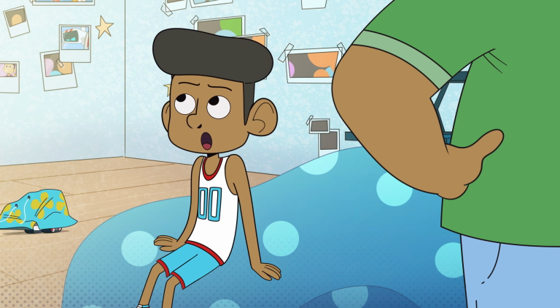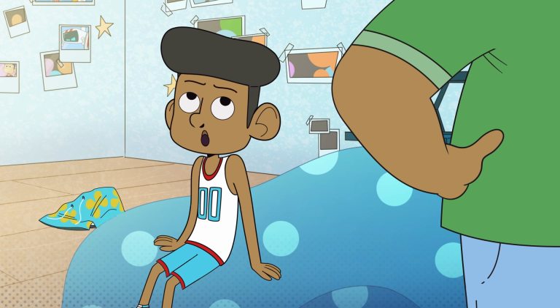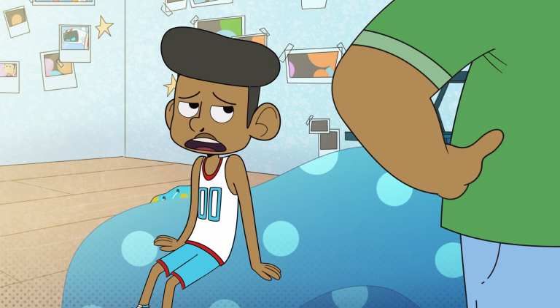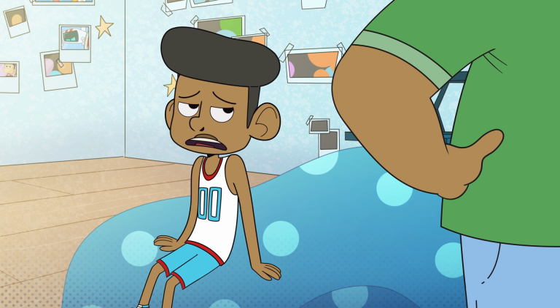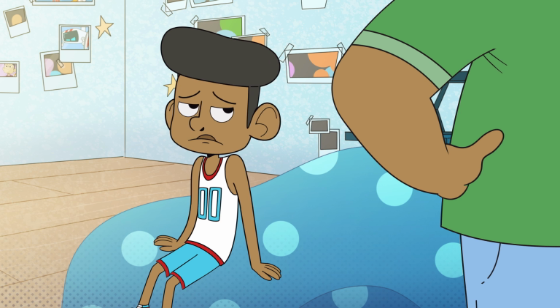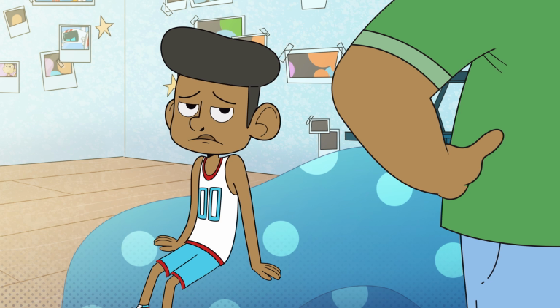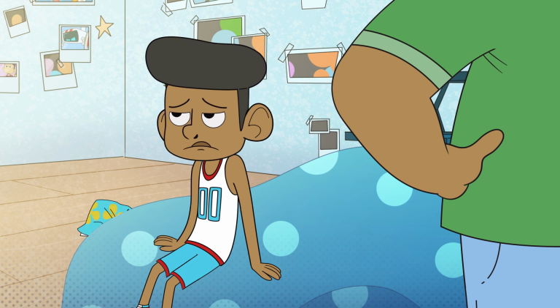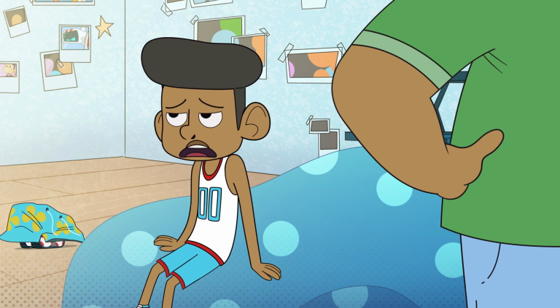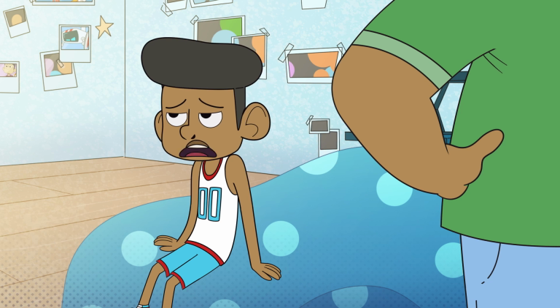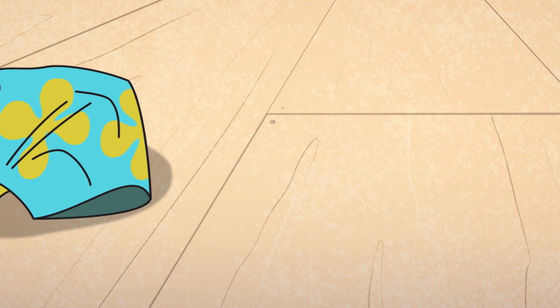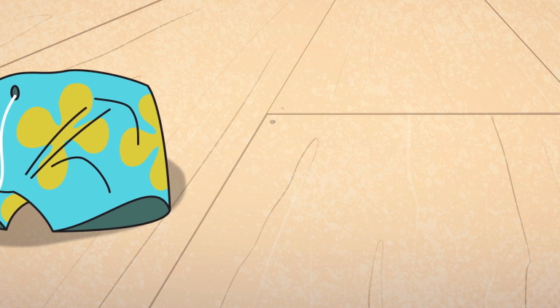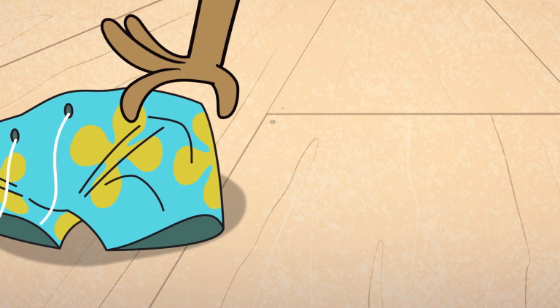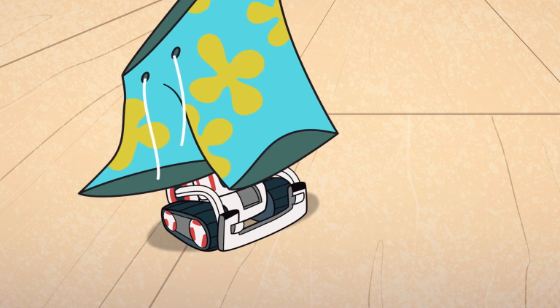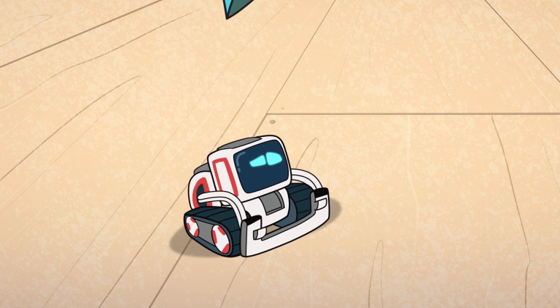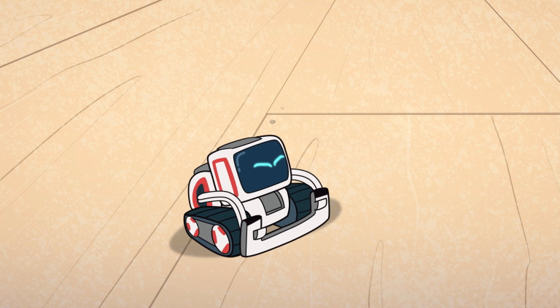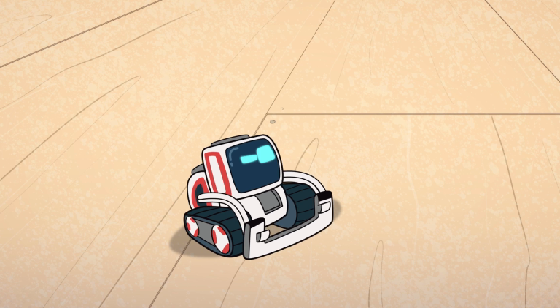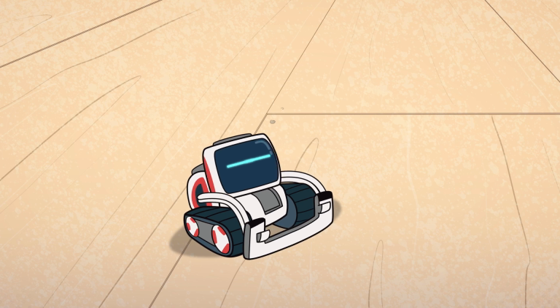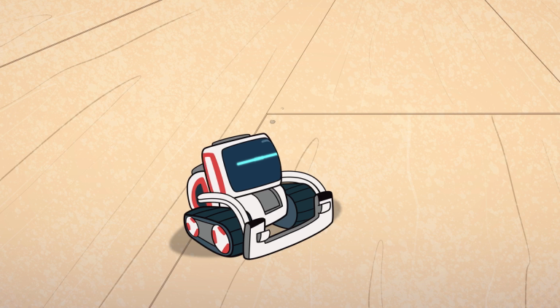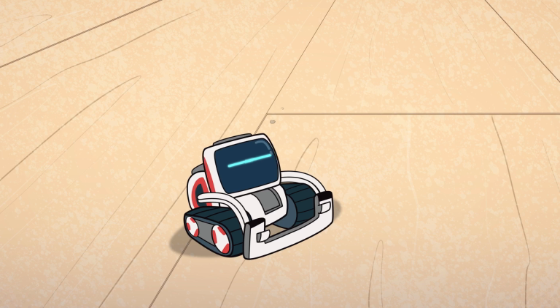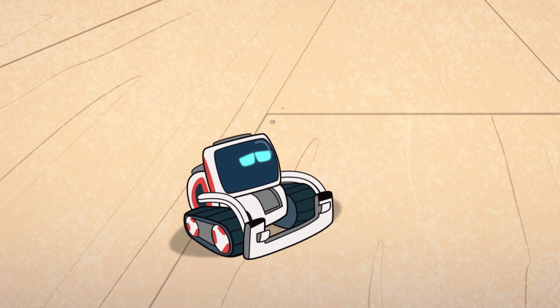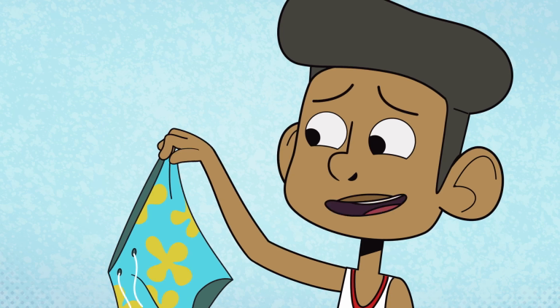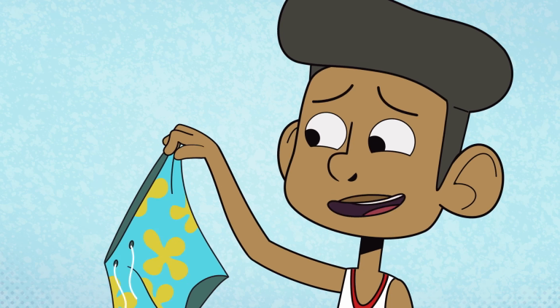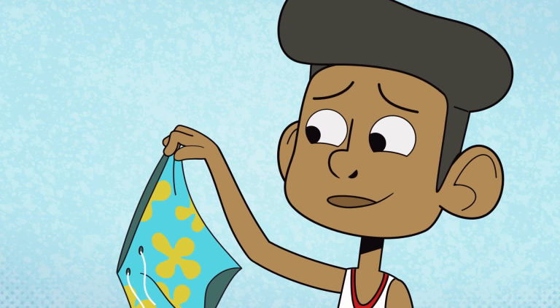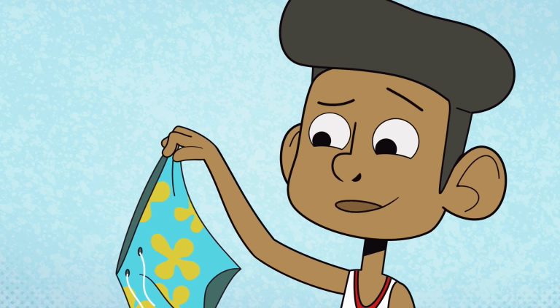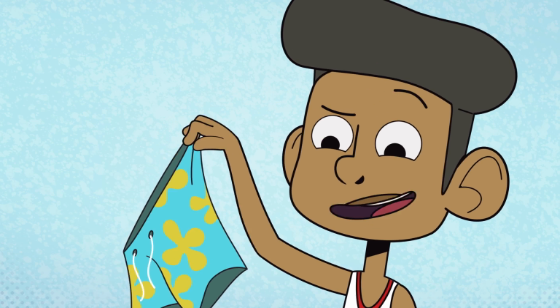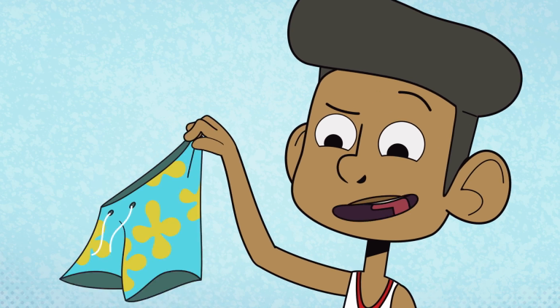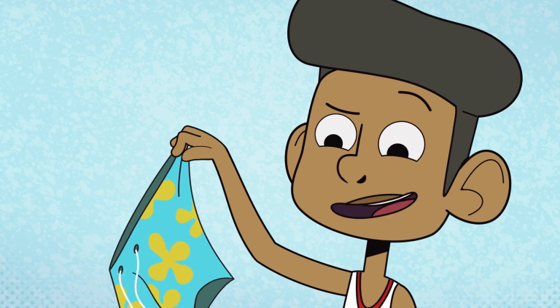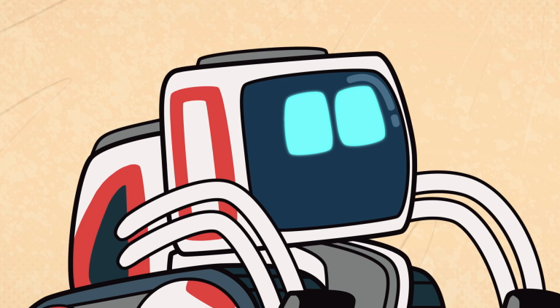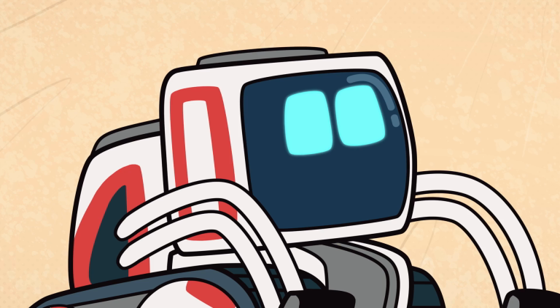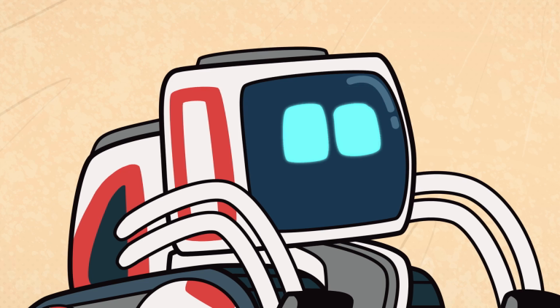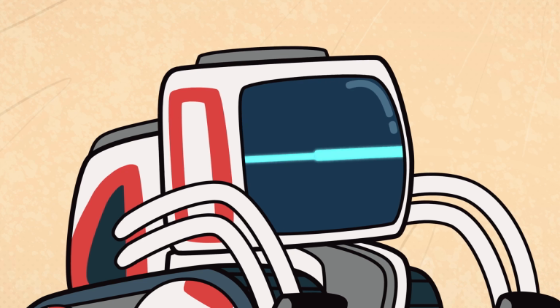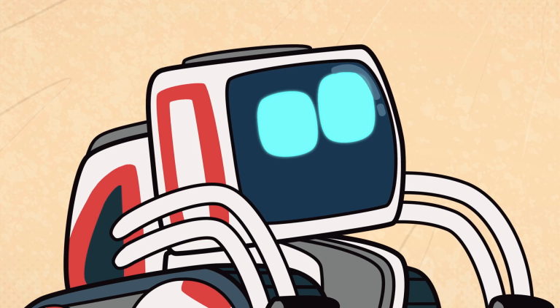Okay, I'll get it done. Phew. With a little robot help.